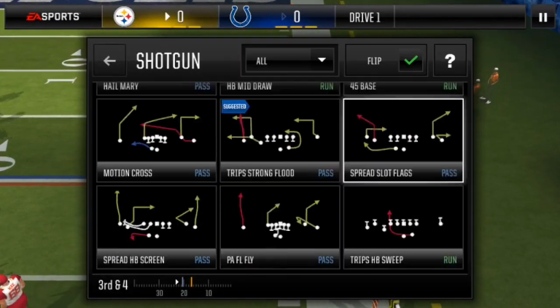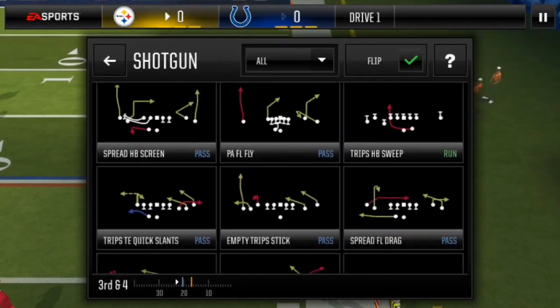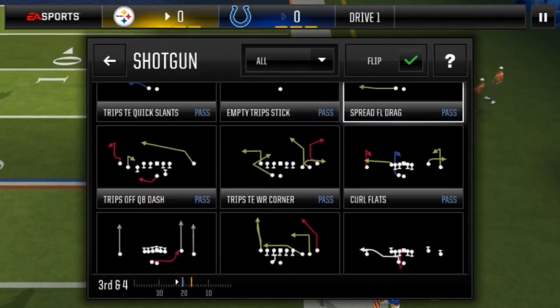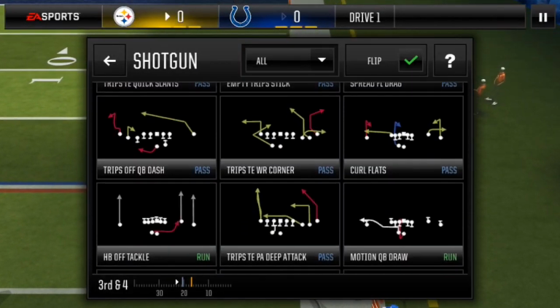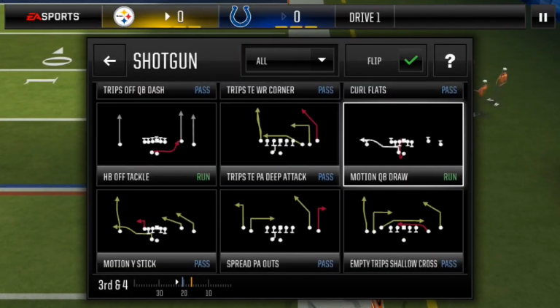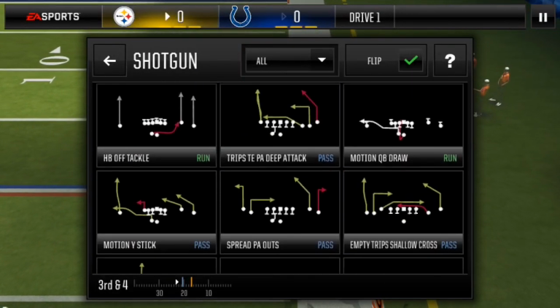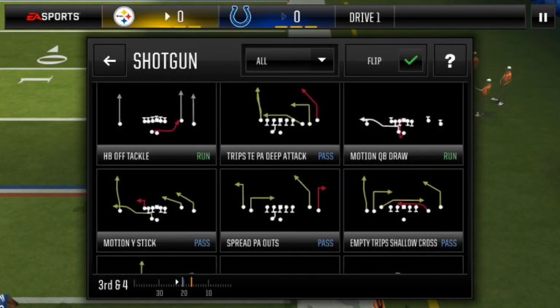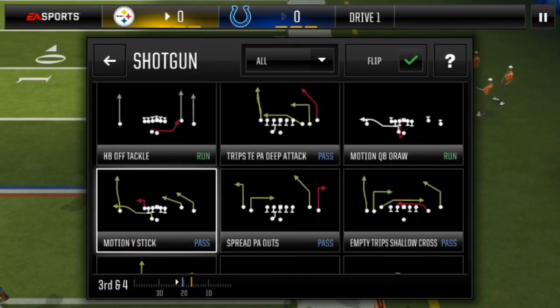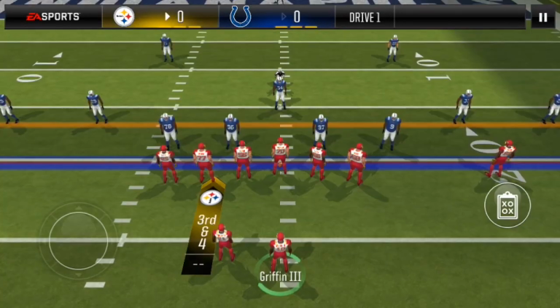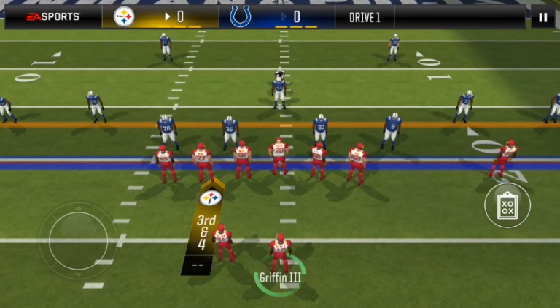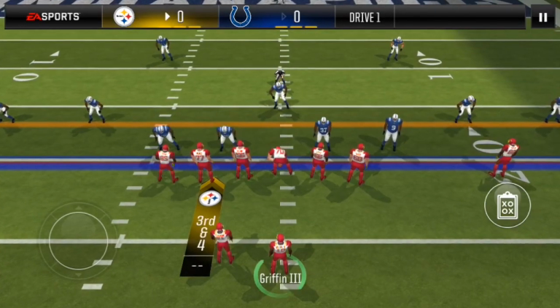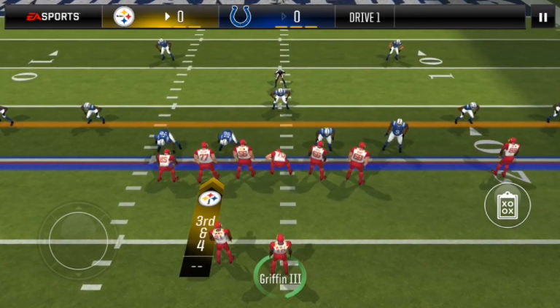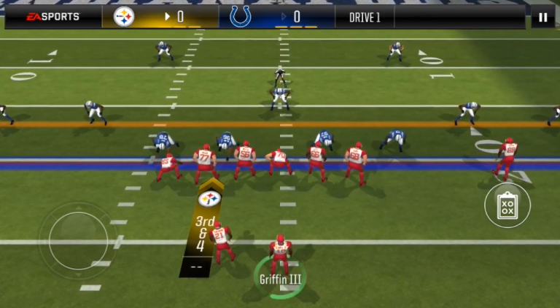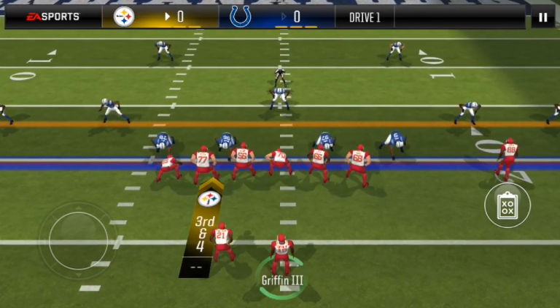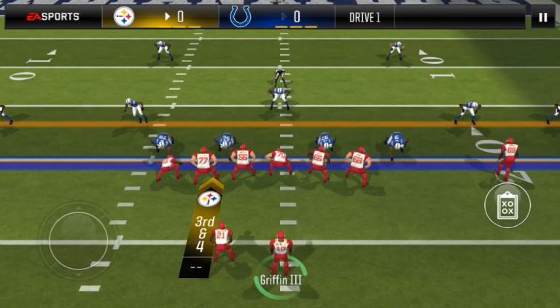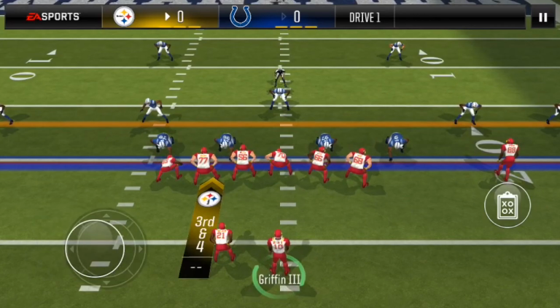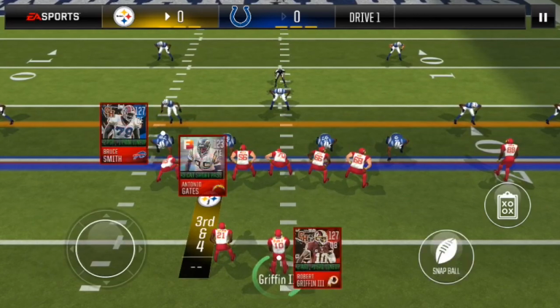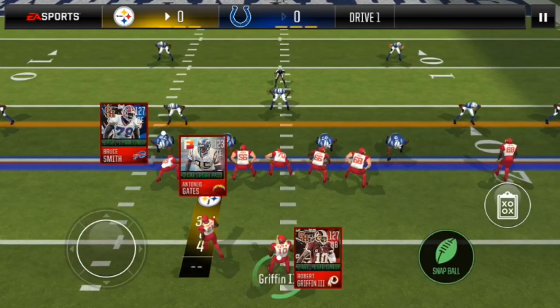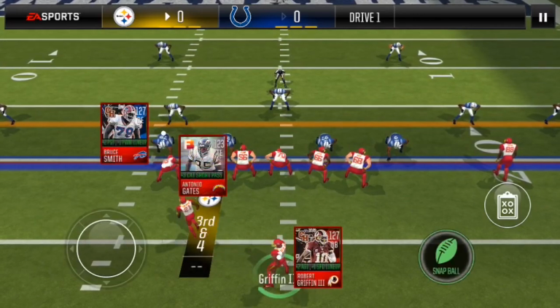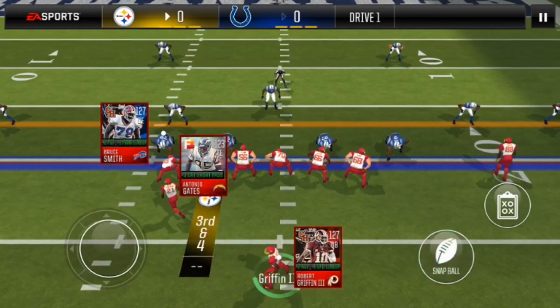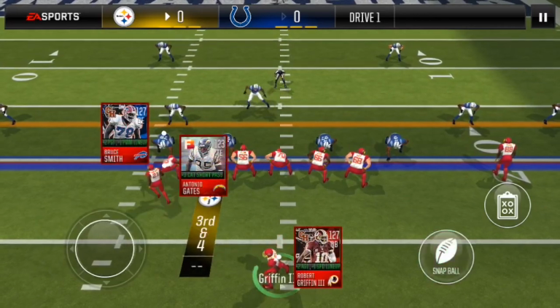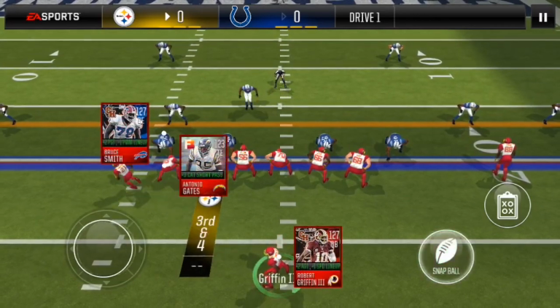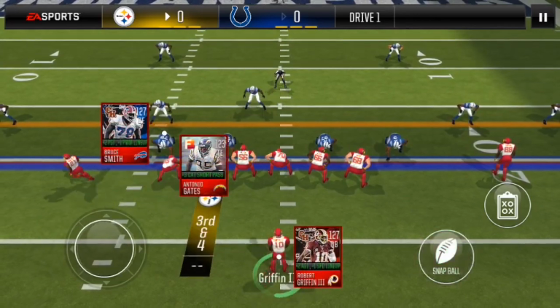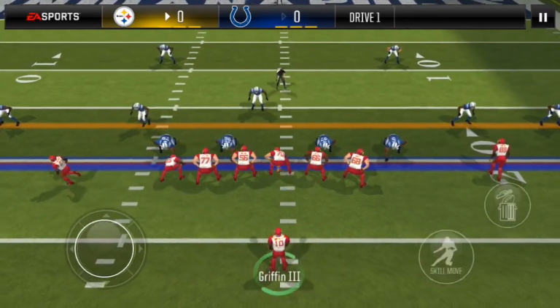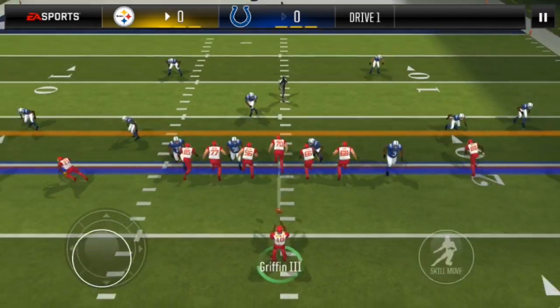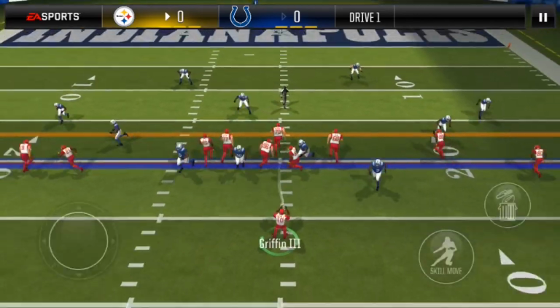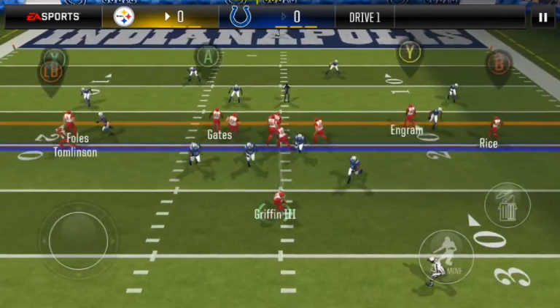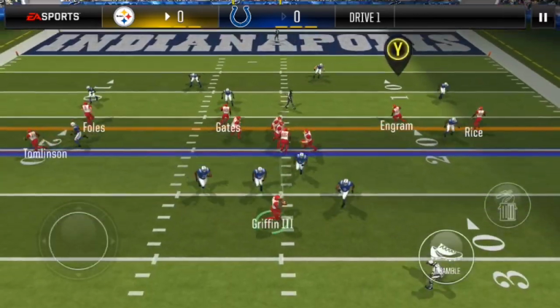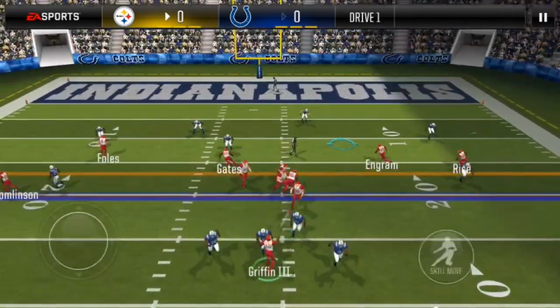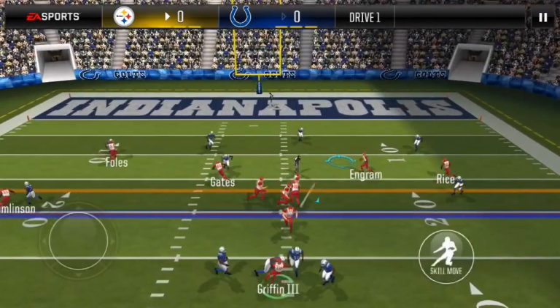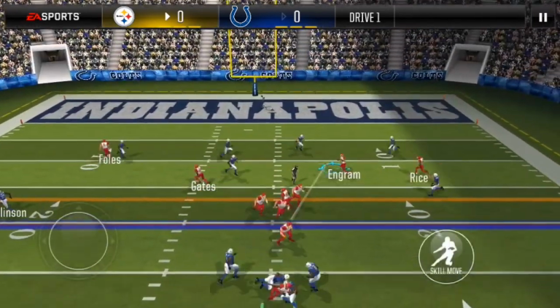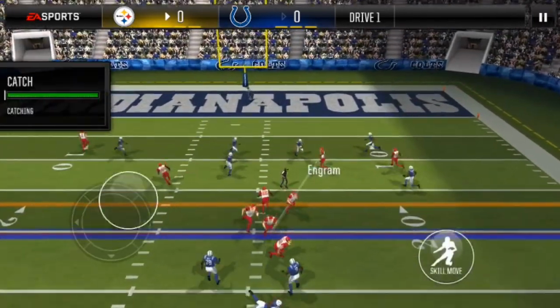Third down and four. Motion wide stick — this is counter formation. Read here is to hit your slot receiver.